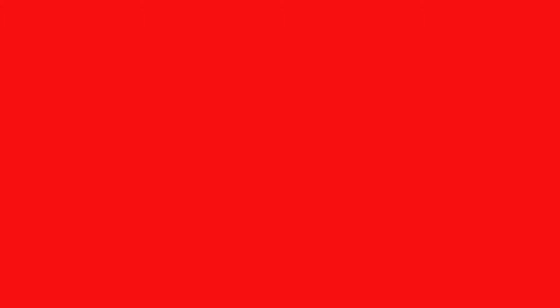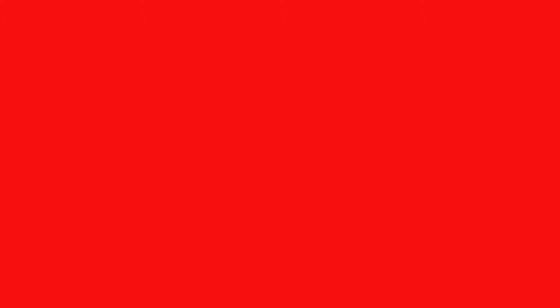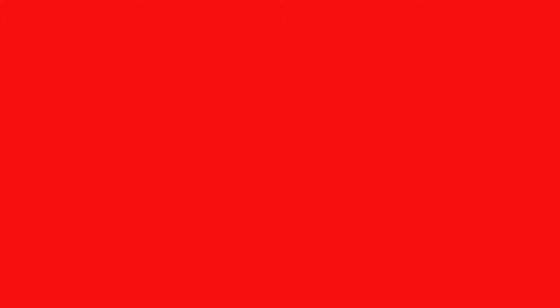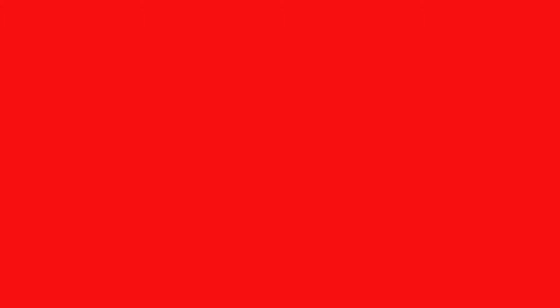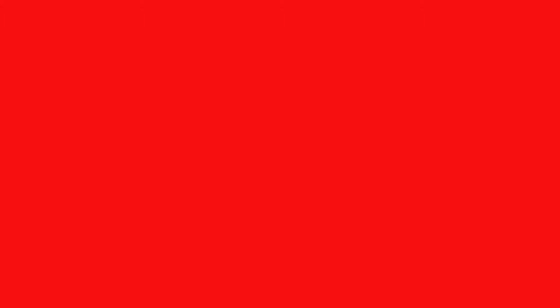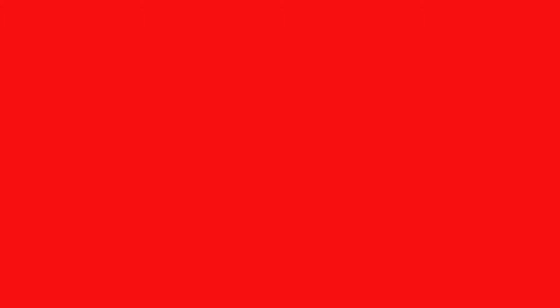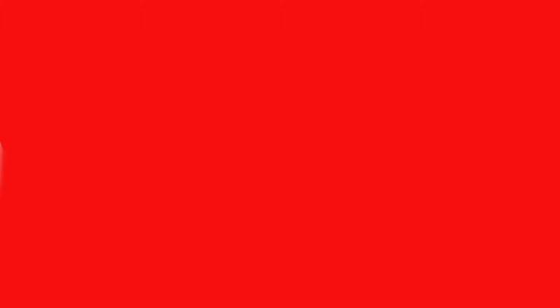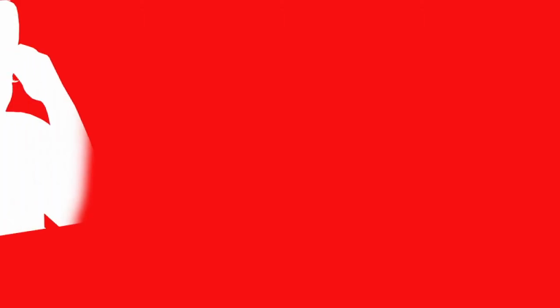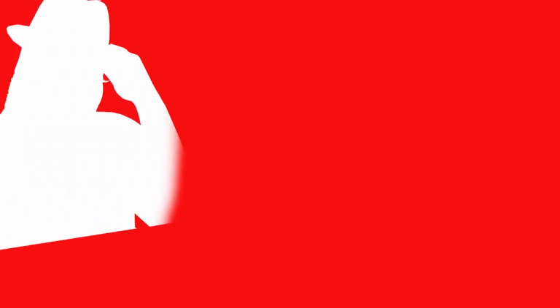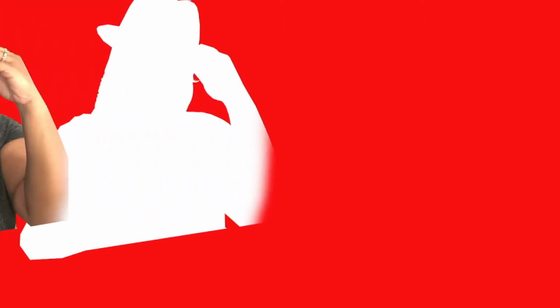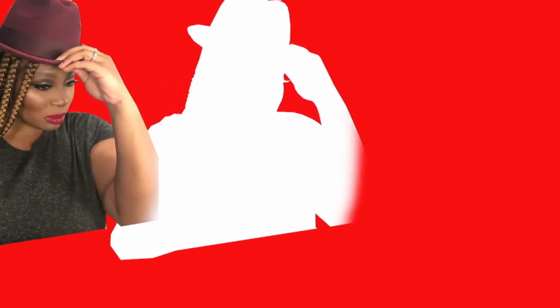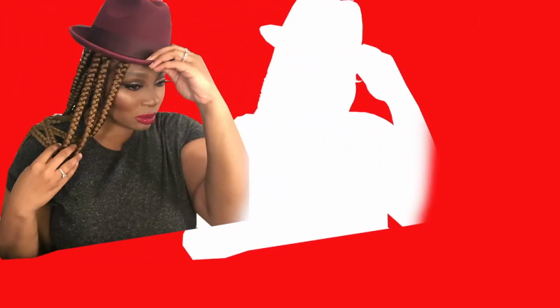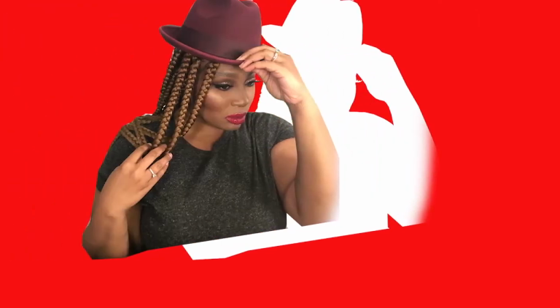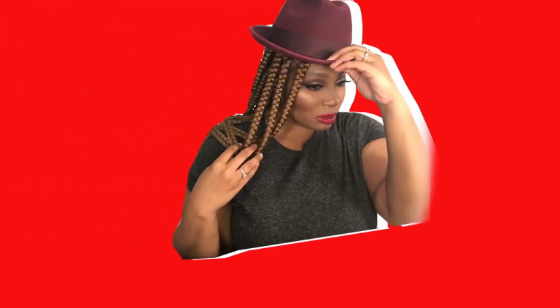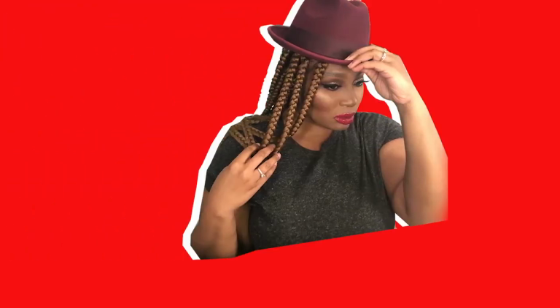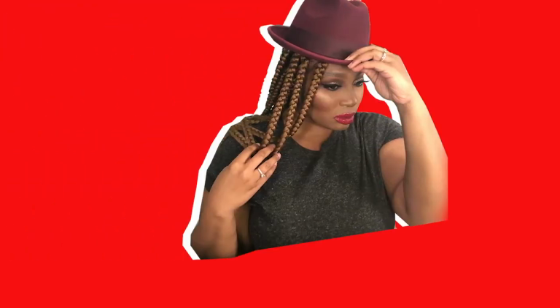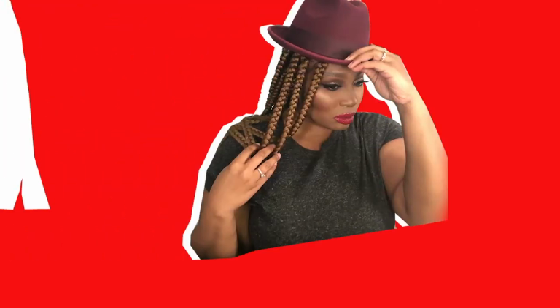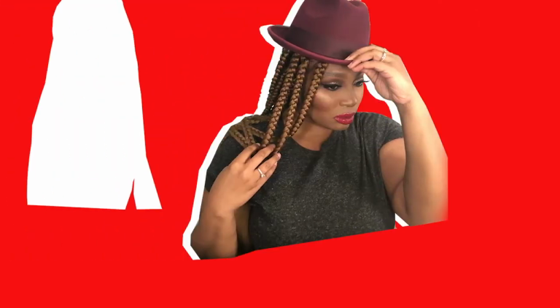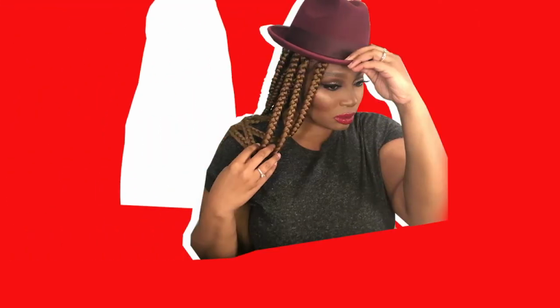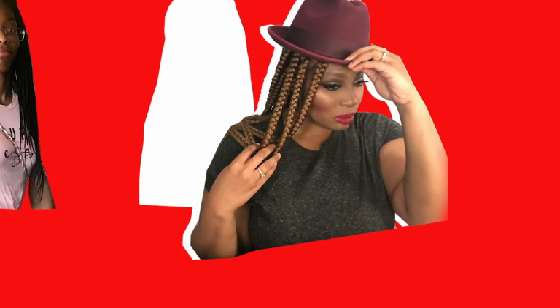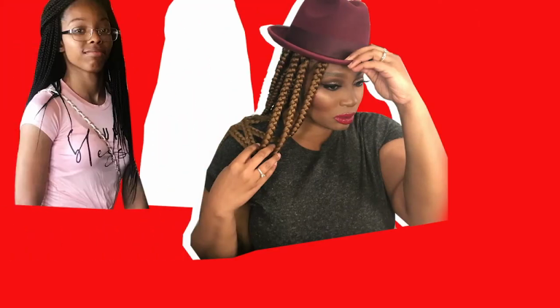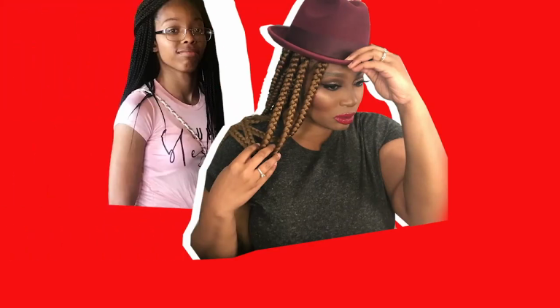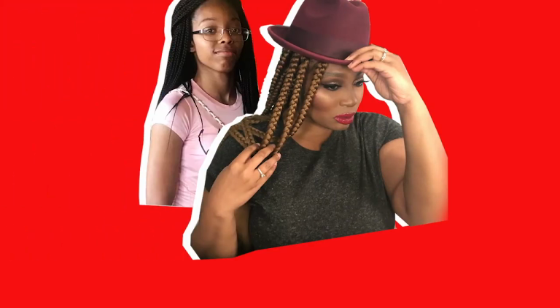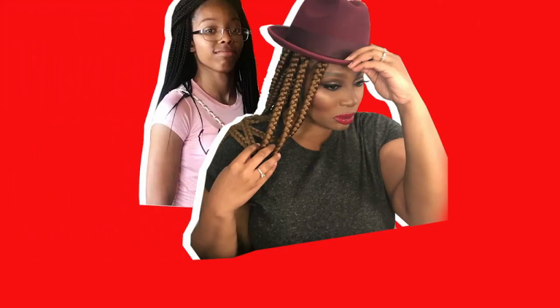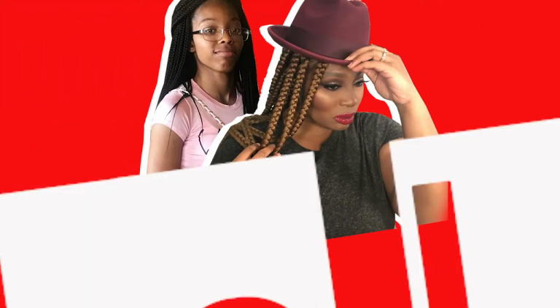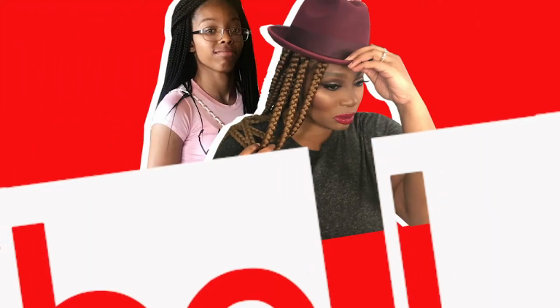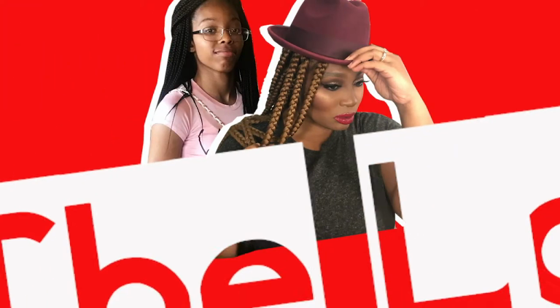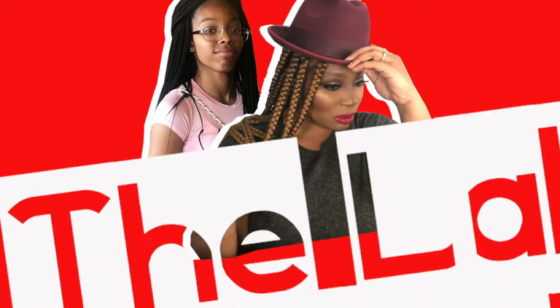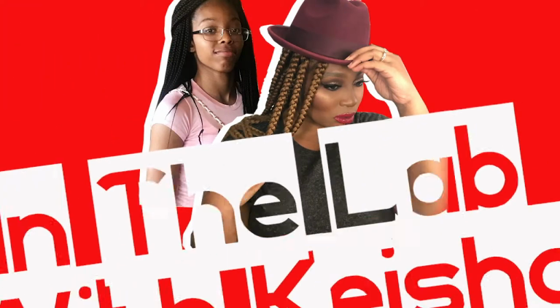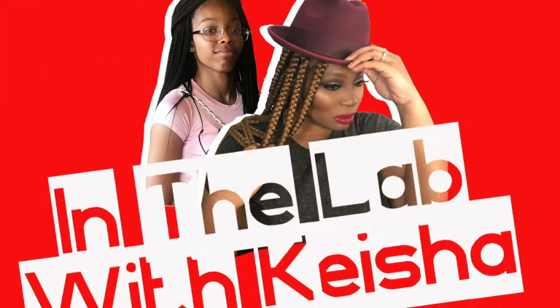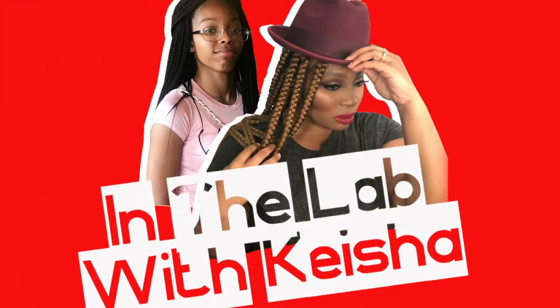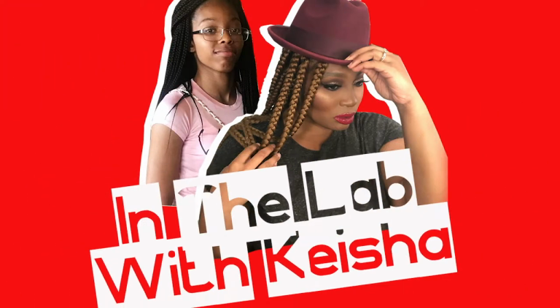Hi, this is Keisha. Hi, I'm Nadia. And this is In the Lab with Keisha.